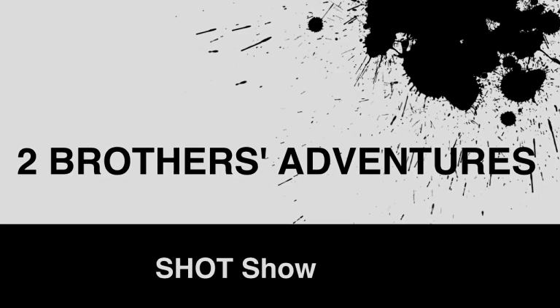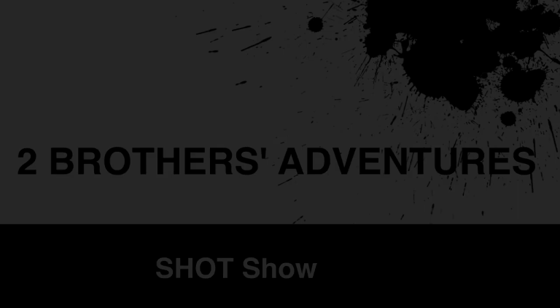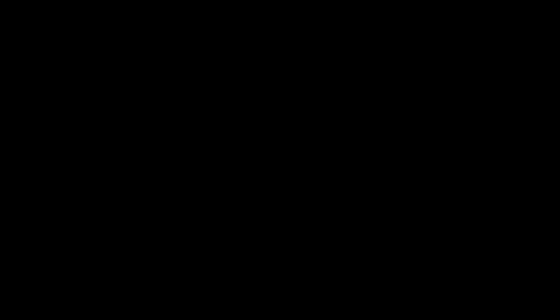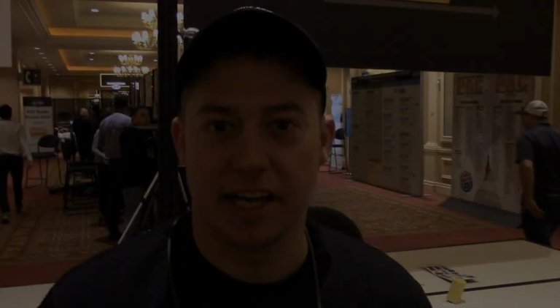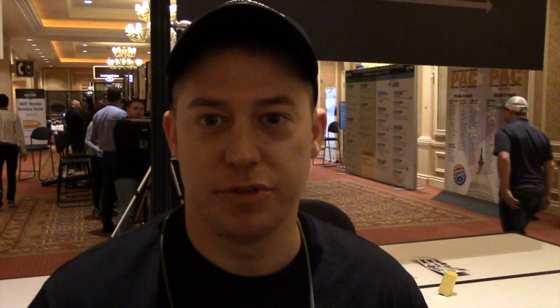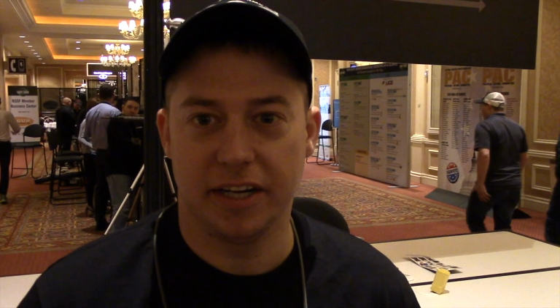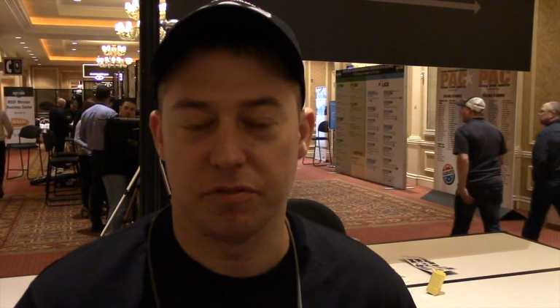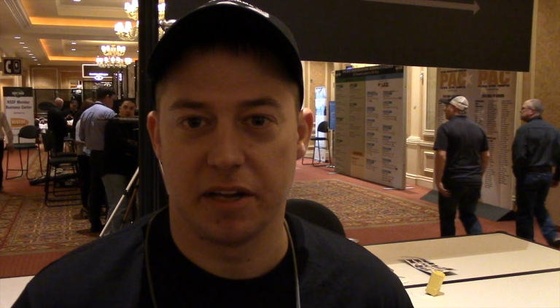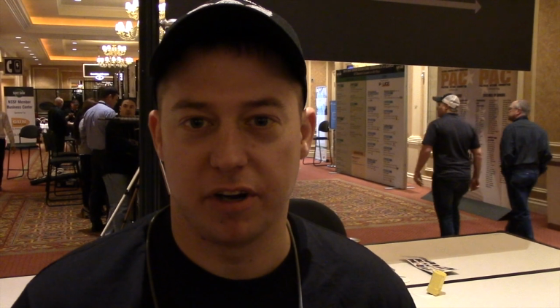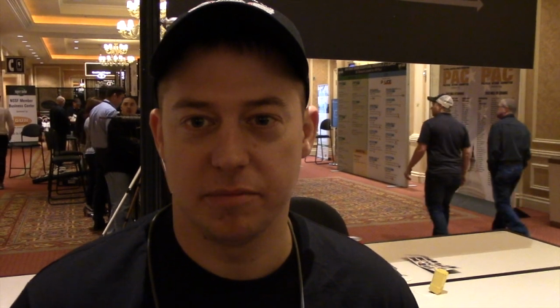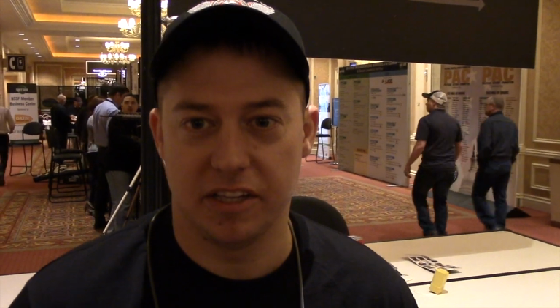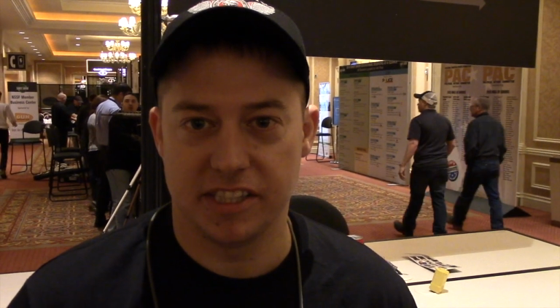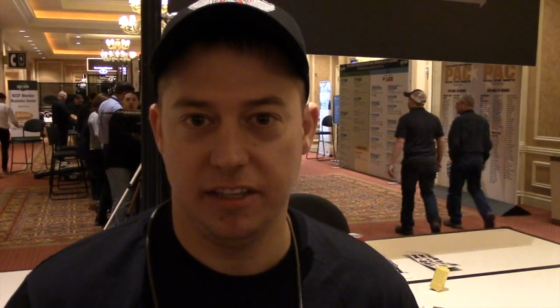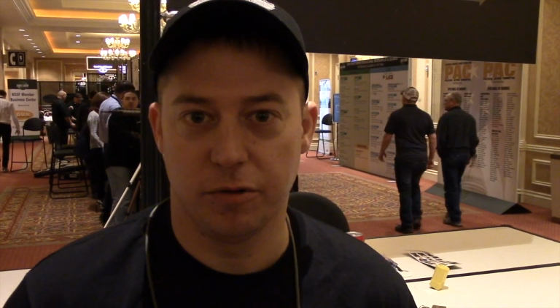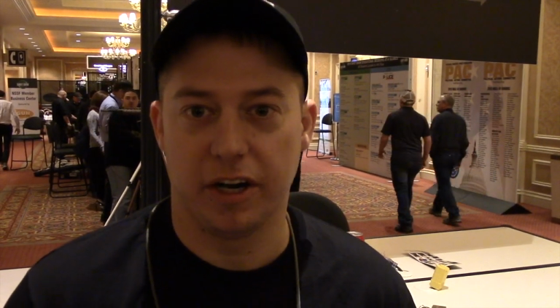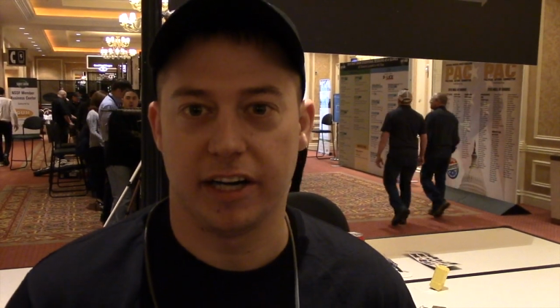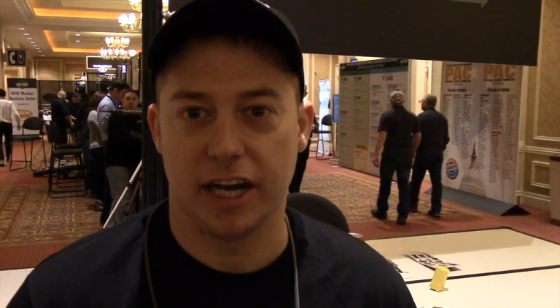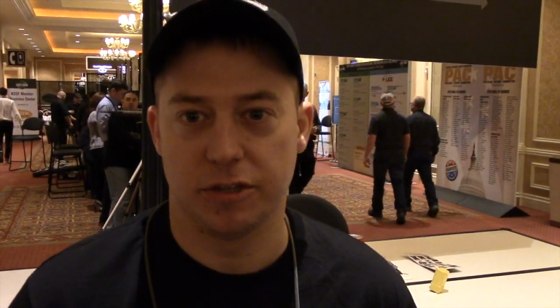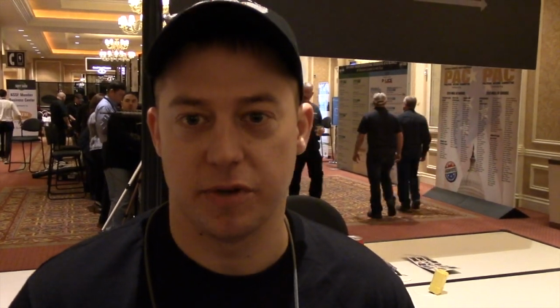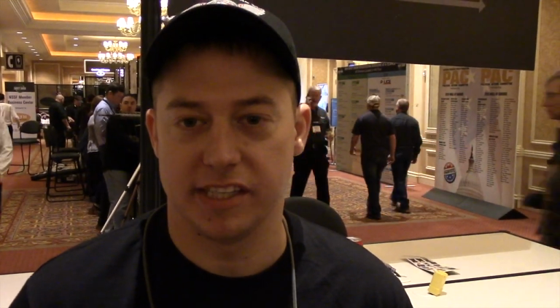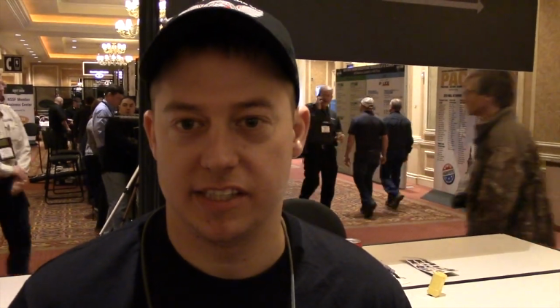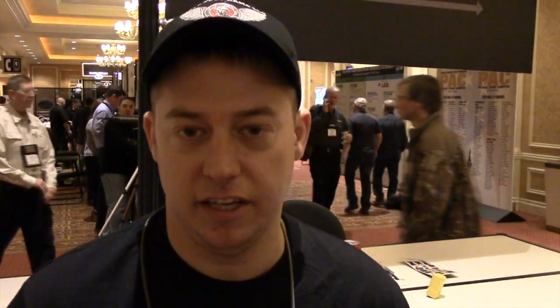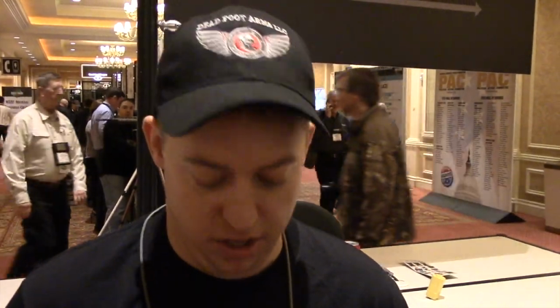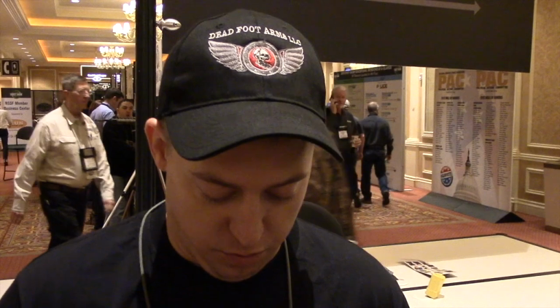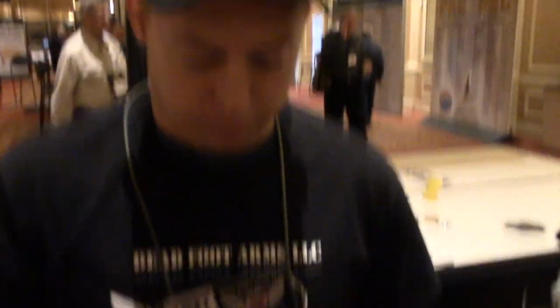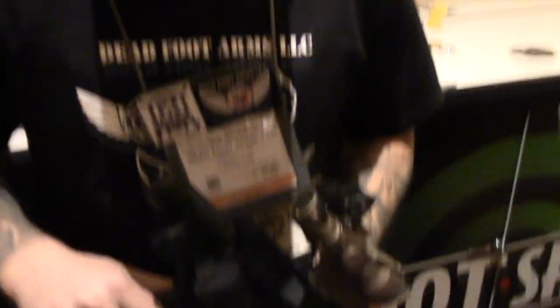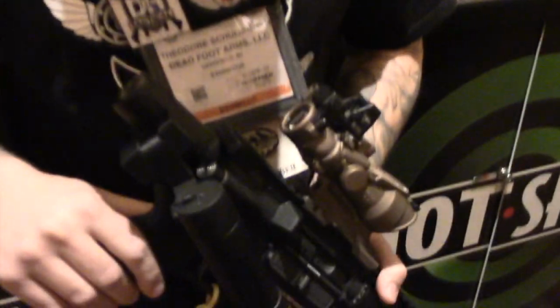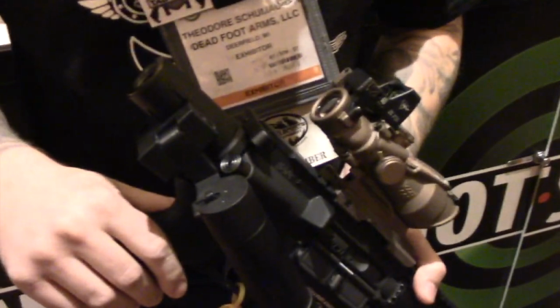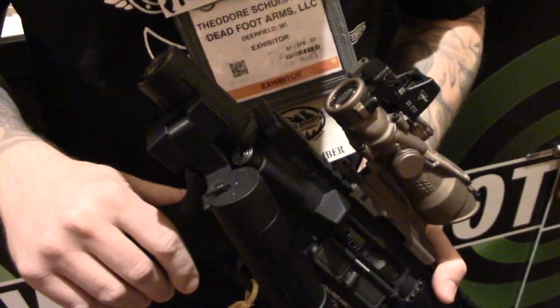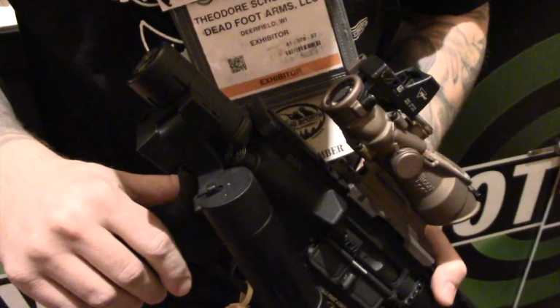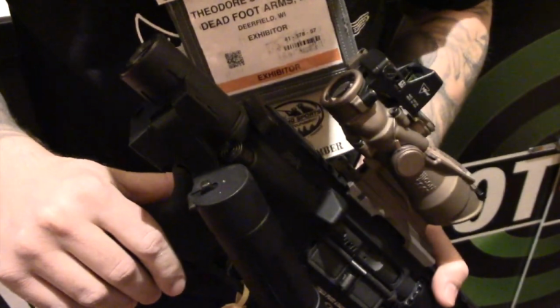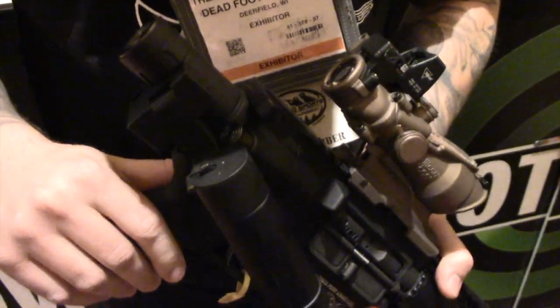I am Ted Schumacher from Deadfoot Arms LLC. We're here at Shot Show 2016 with our product, the Modified Cycle System.